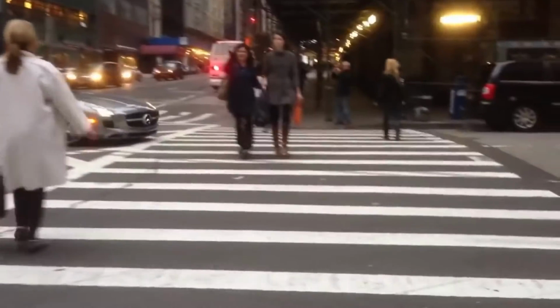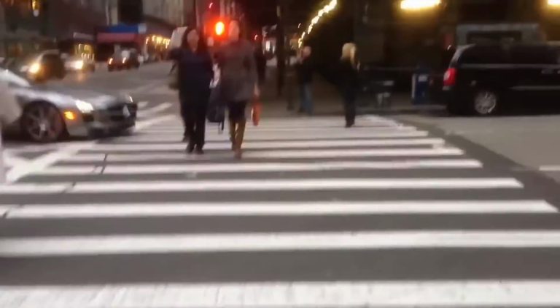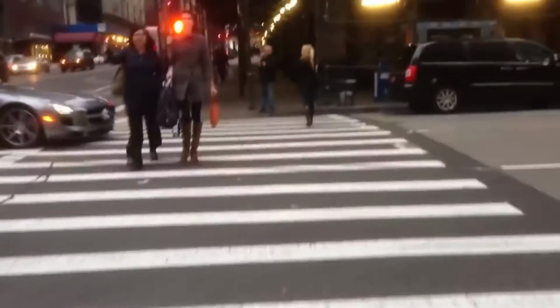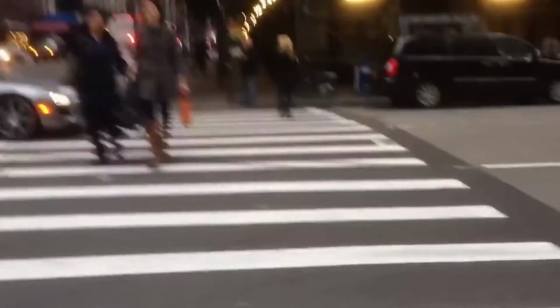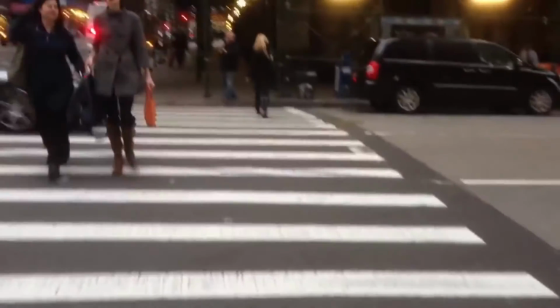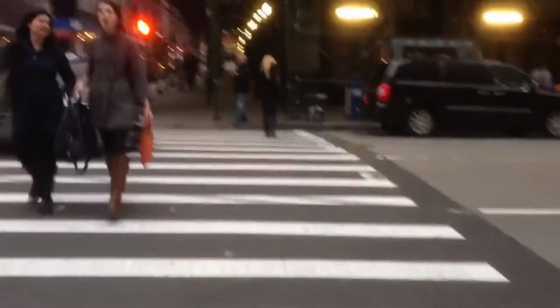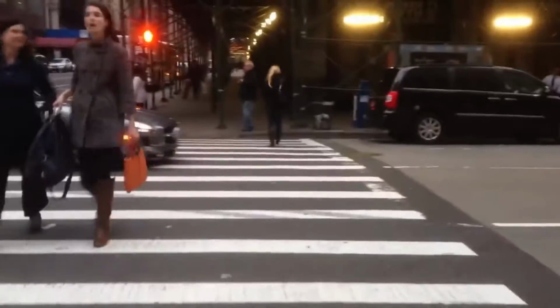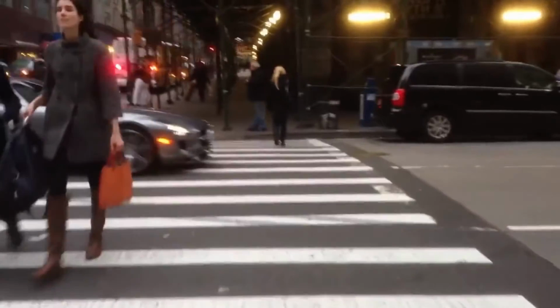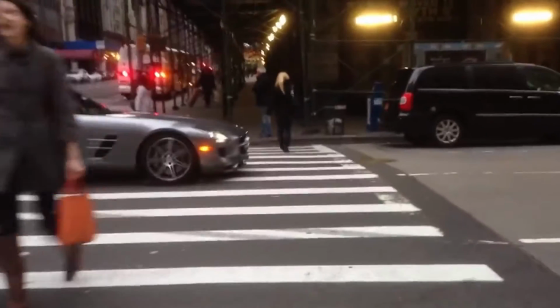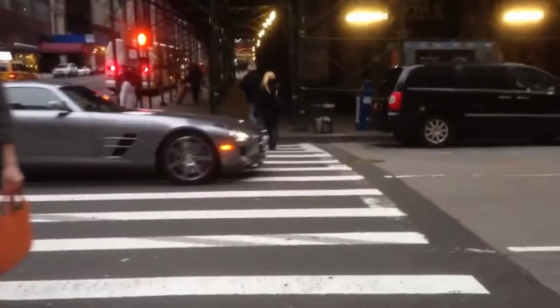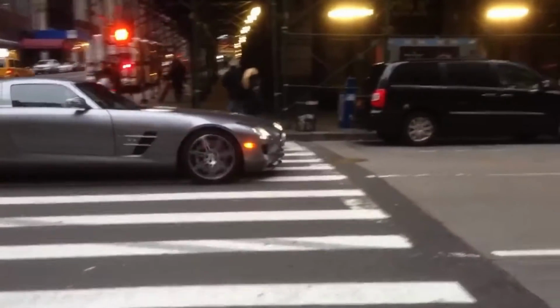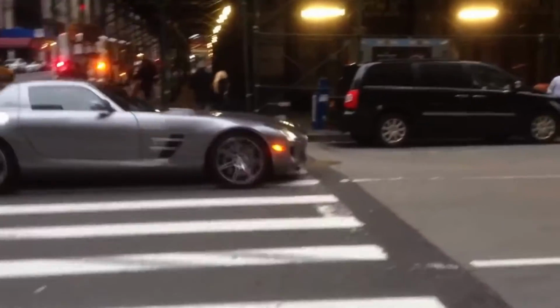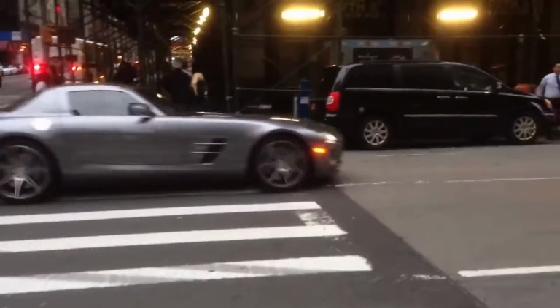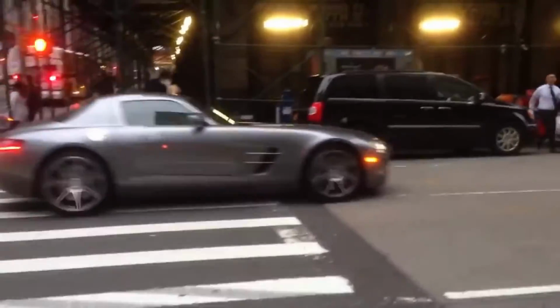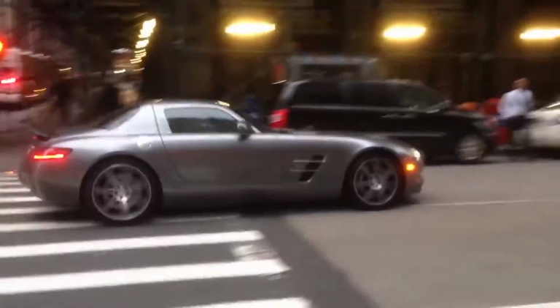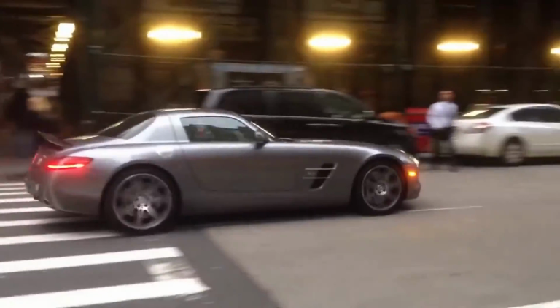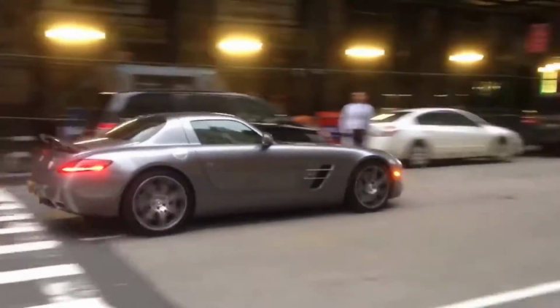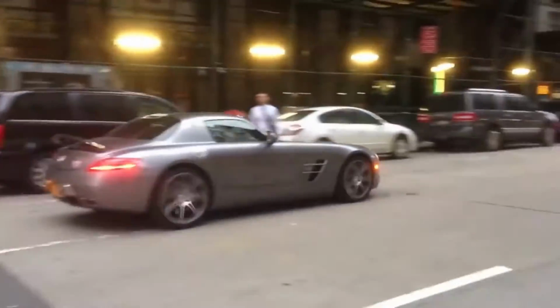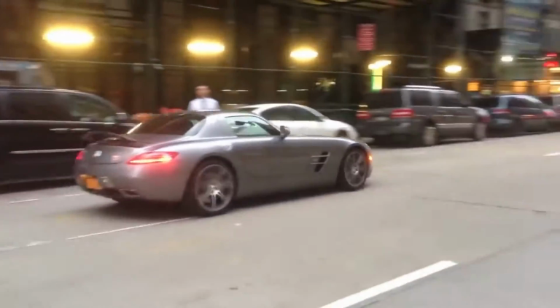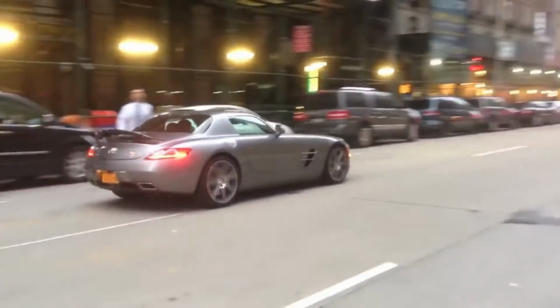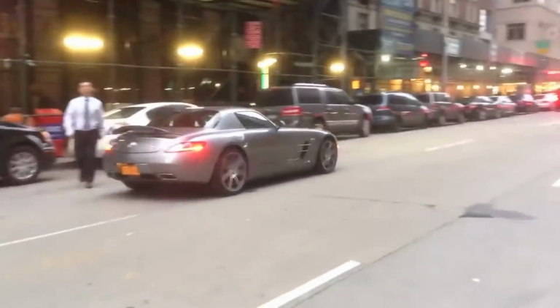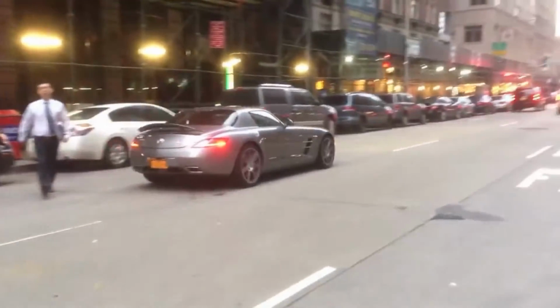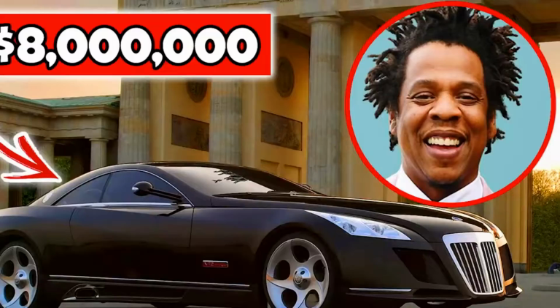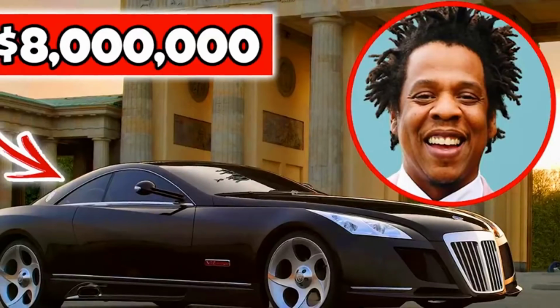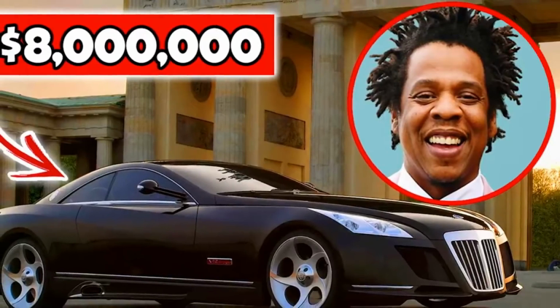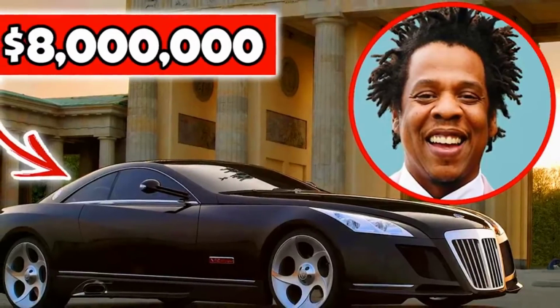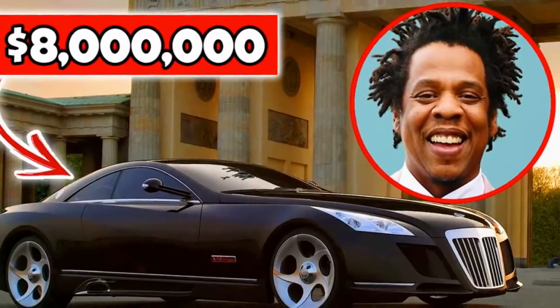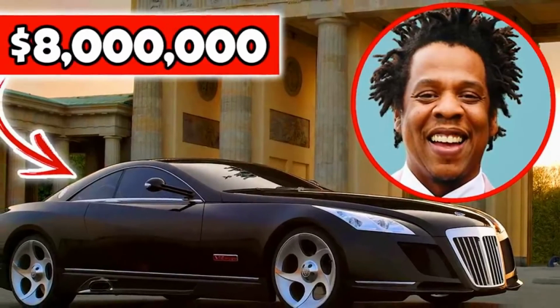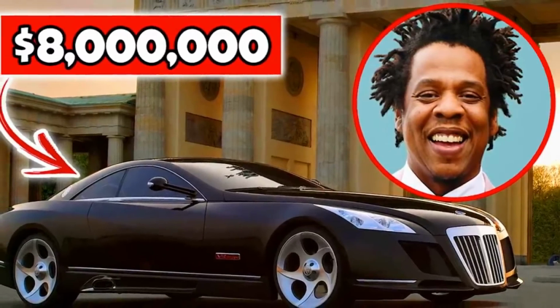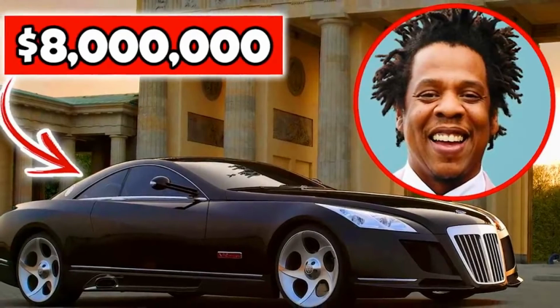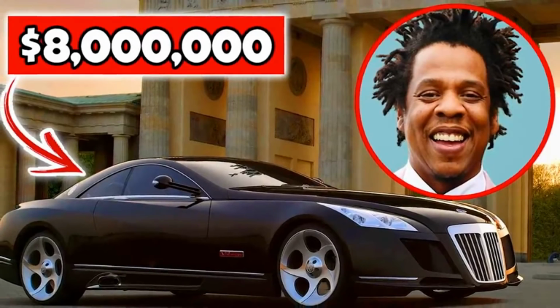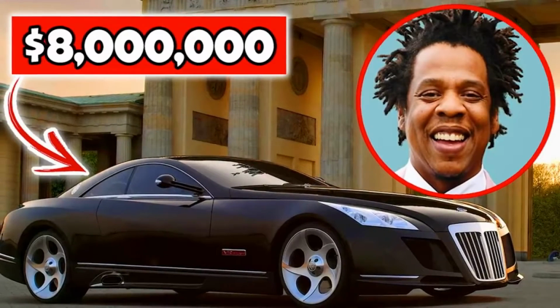Well, Jay has a bit of an affinity for hot rides, so that's where he drops a lot of his income. Hang tight while we get into what's in his garage.